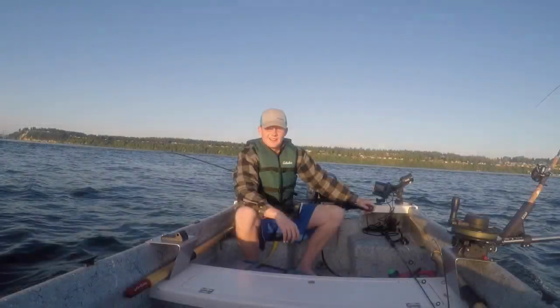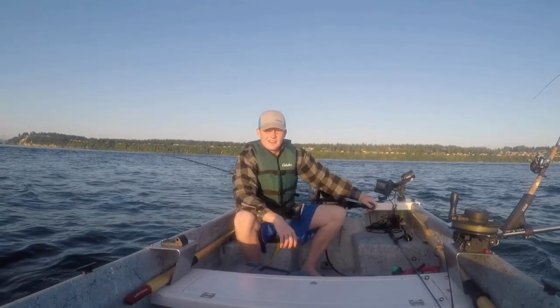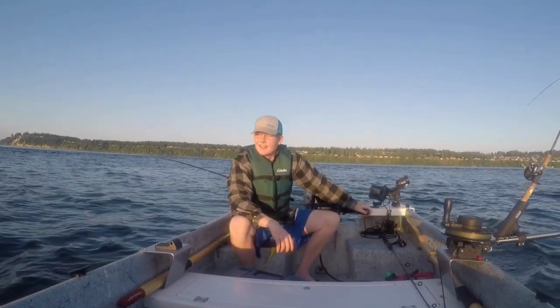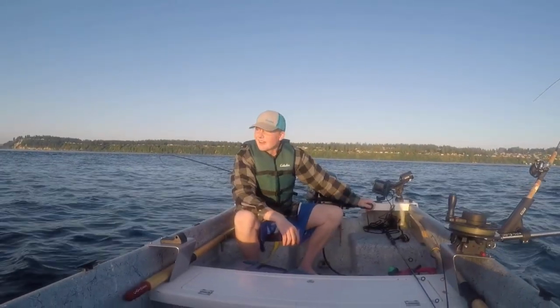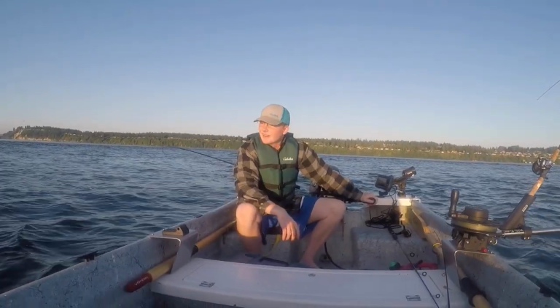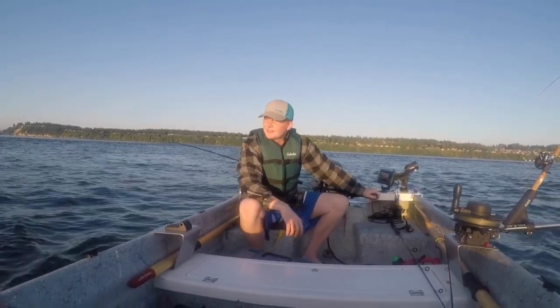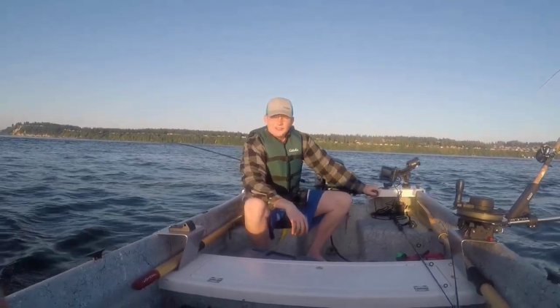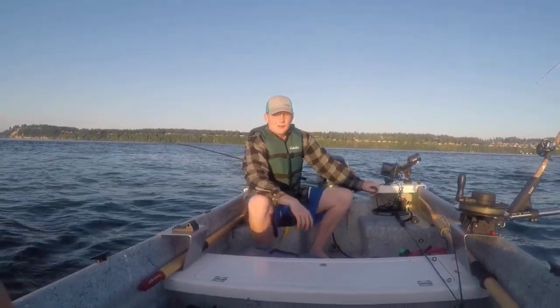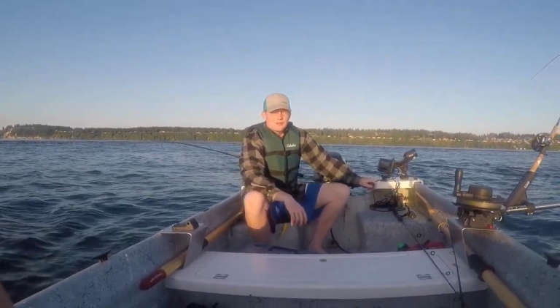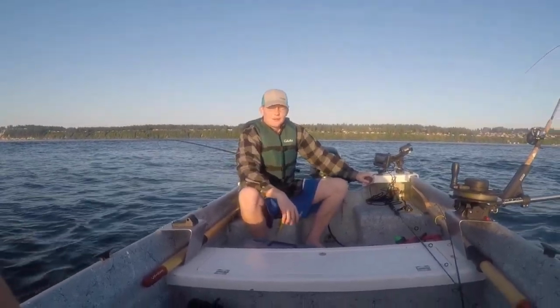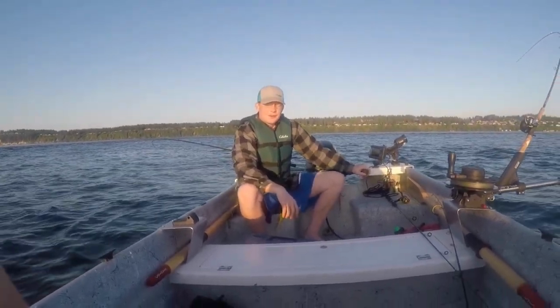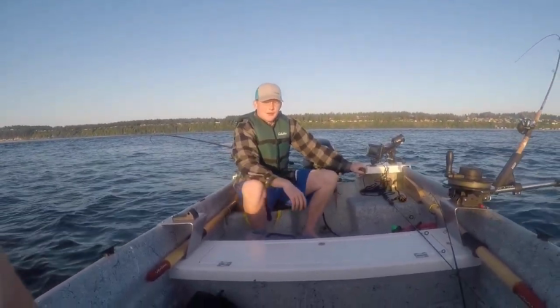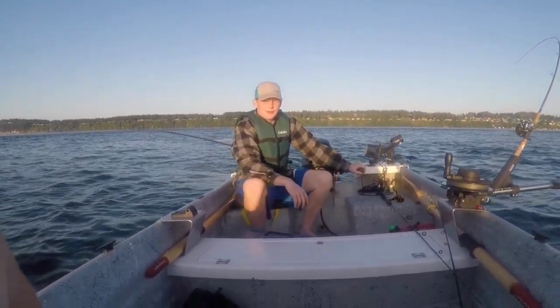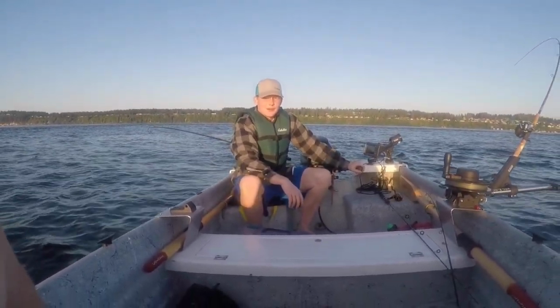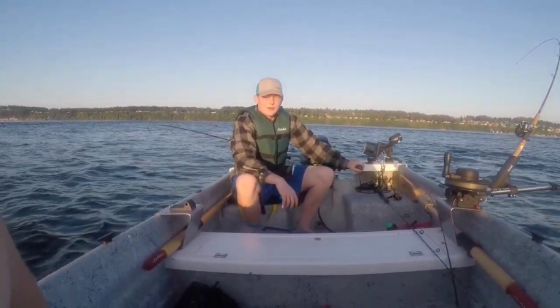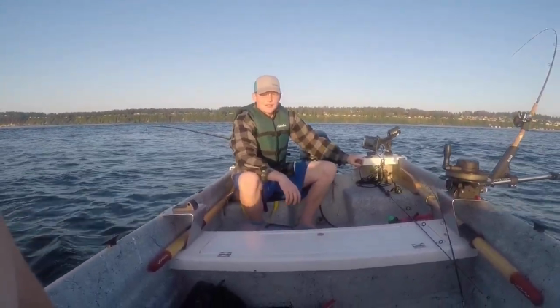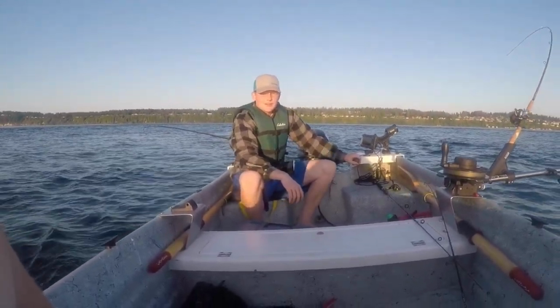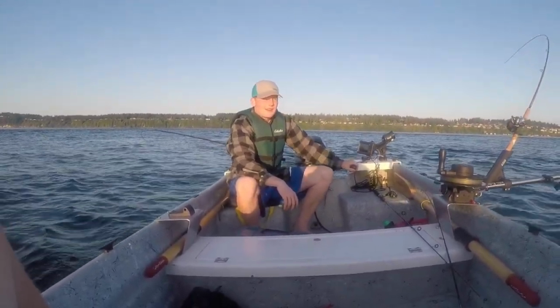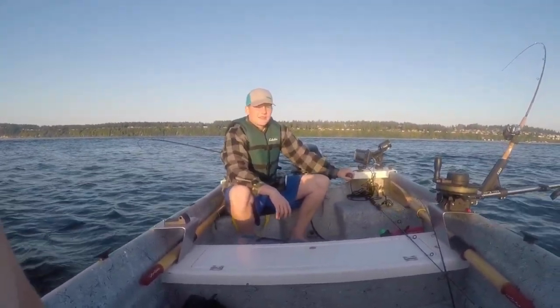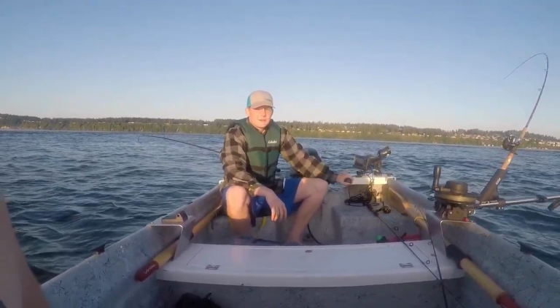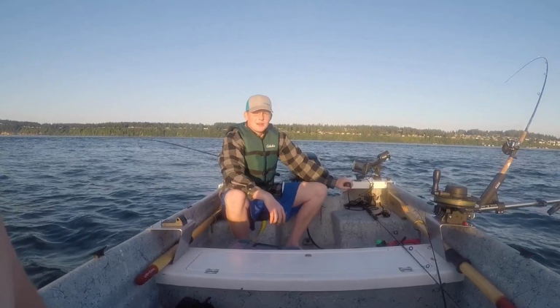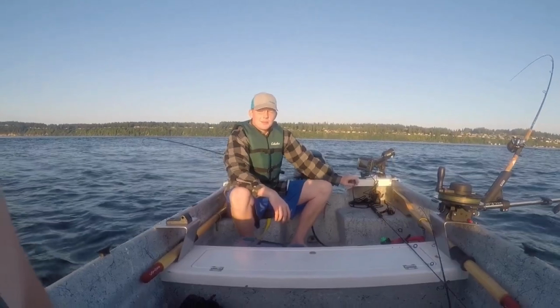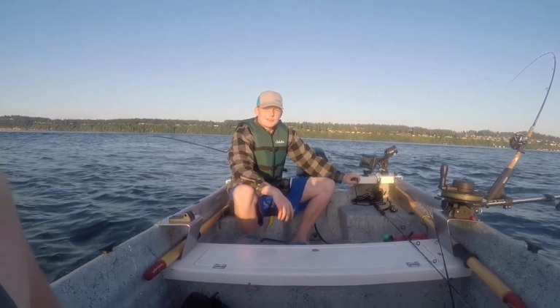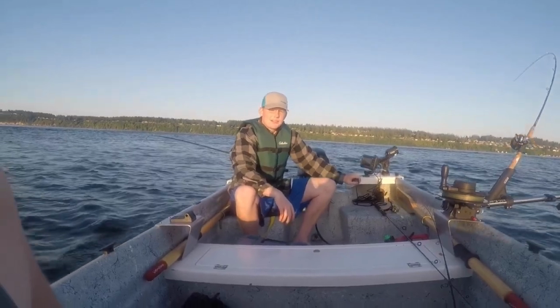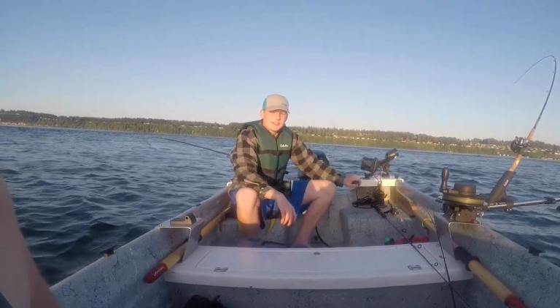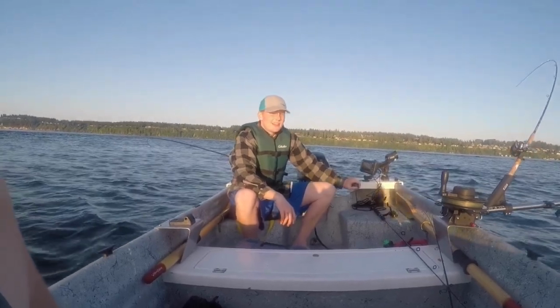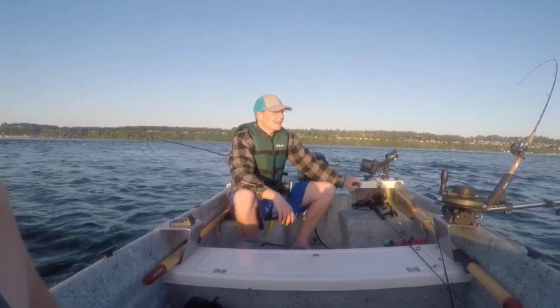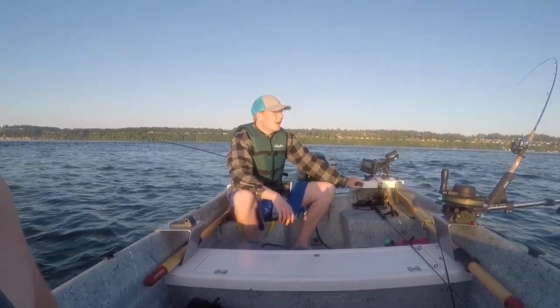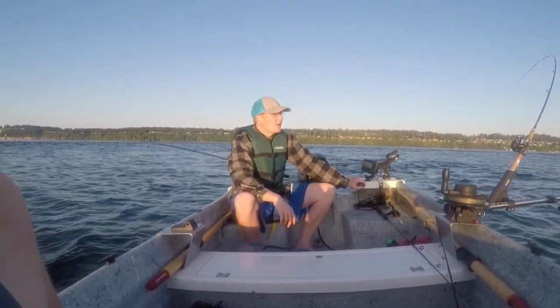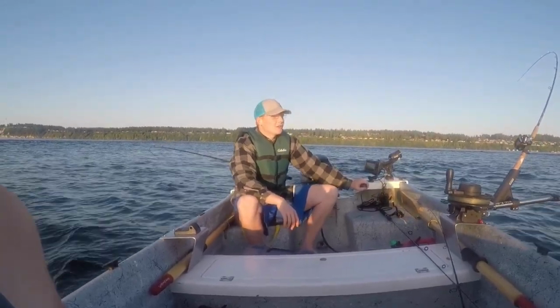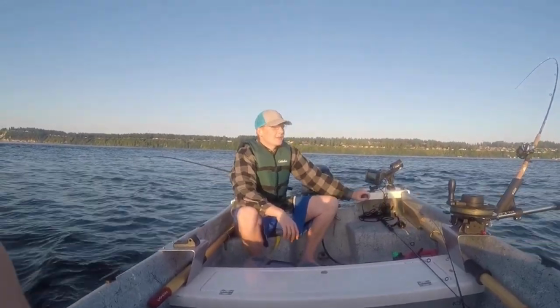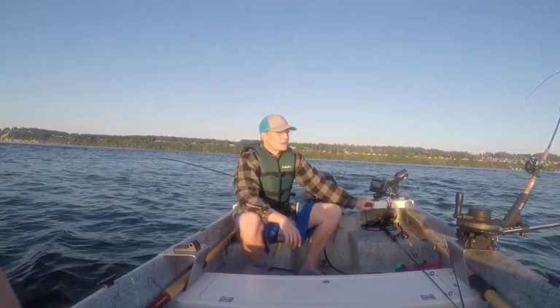Hey guys, coming in to you with another episode. Today is going to be a Puget Sound King and Coho Sand Patrol.